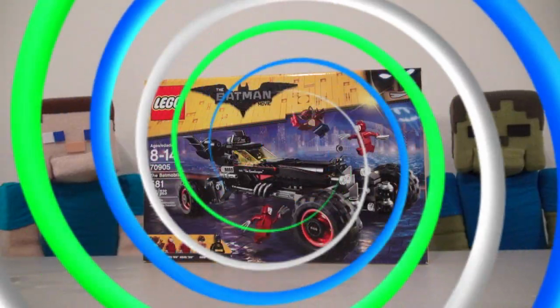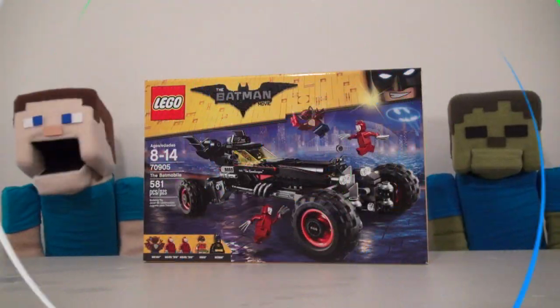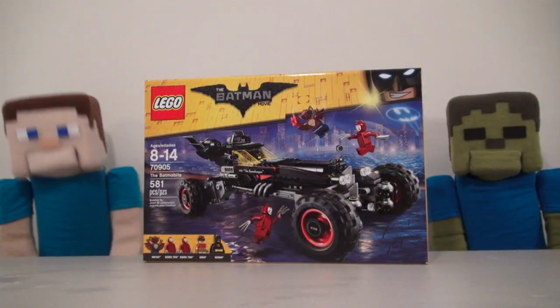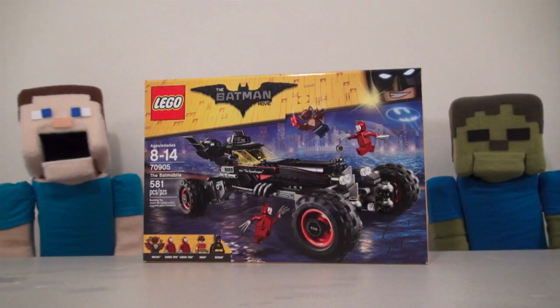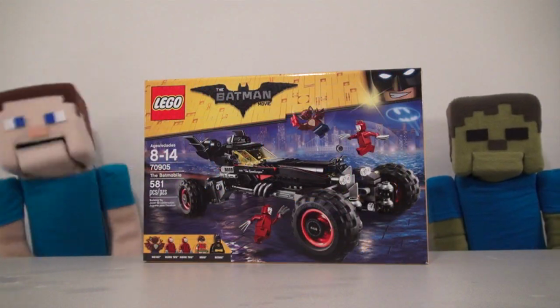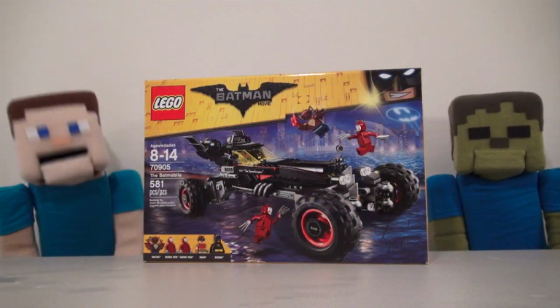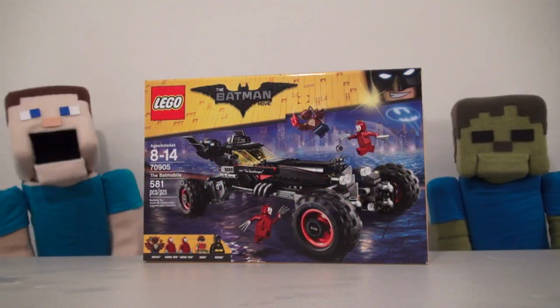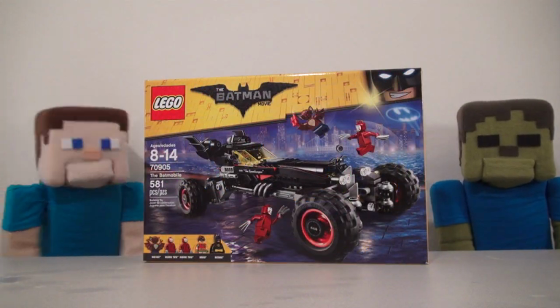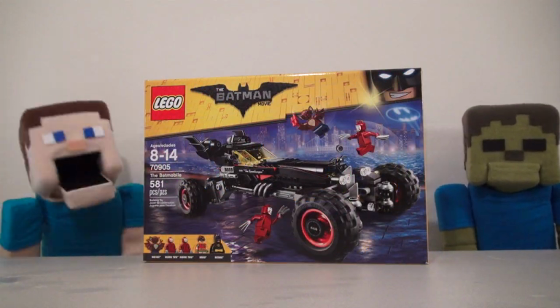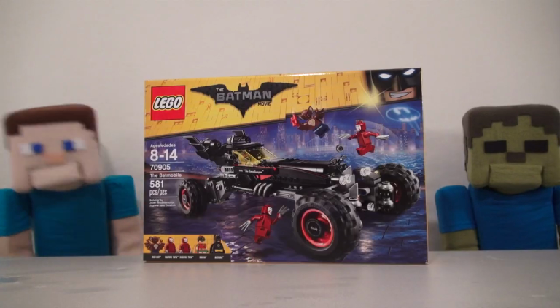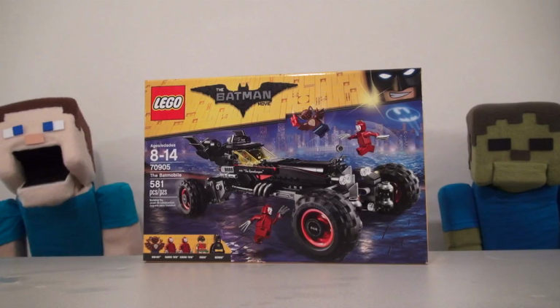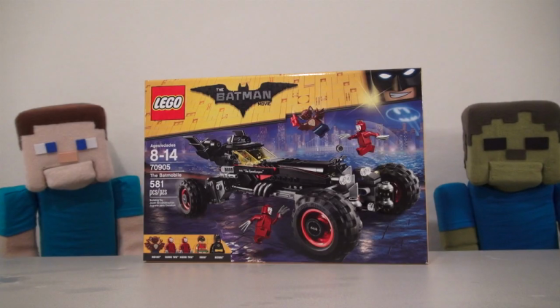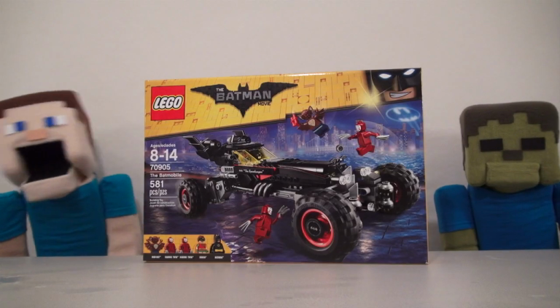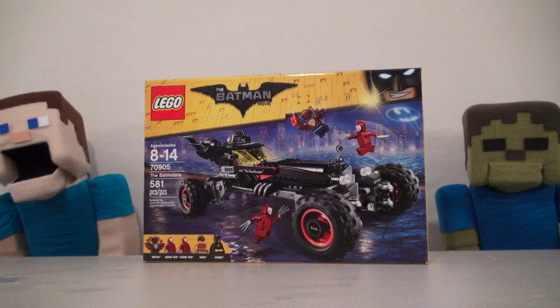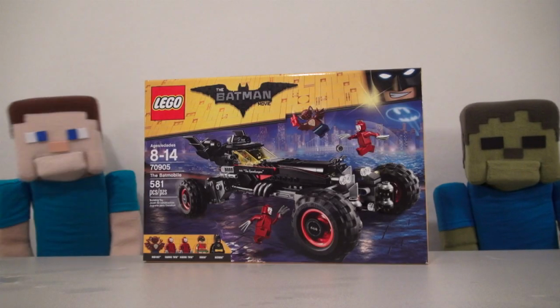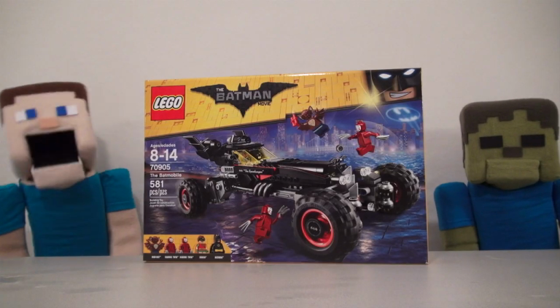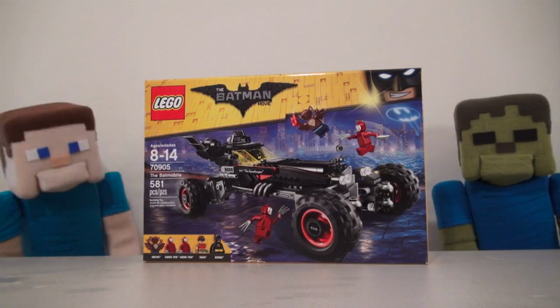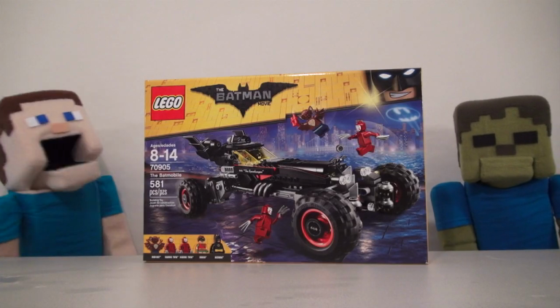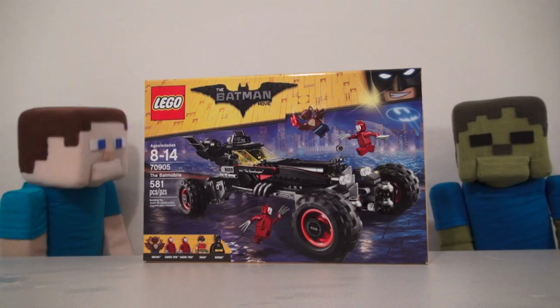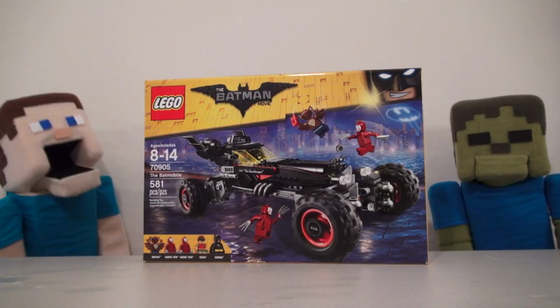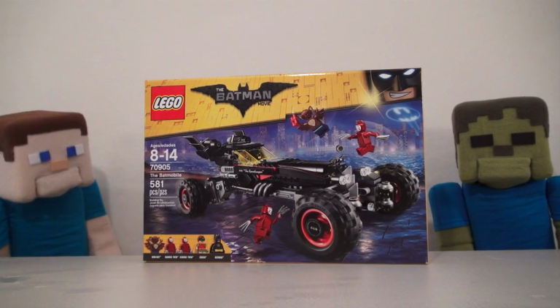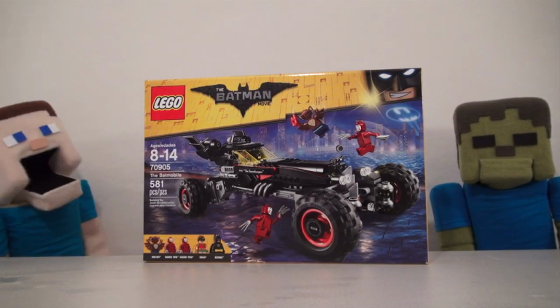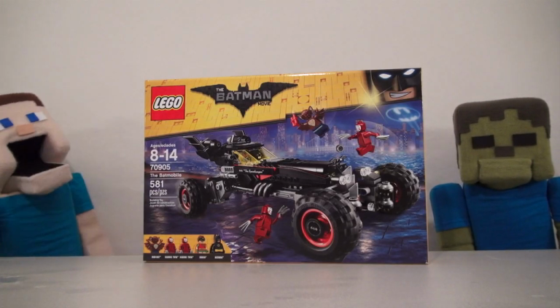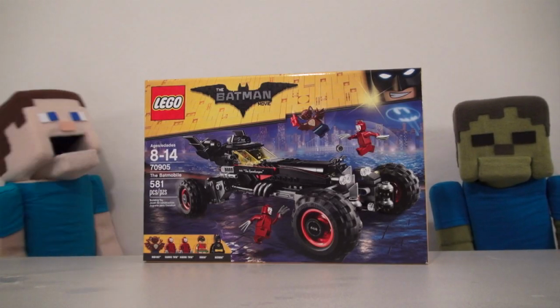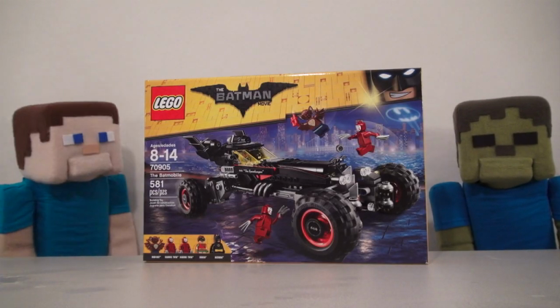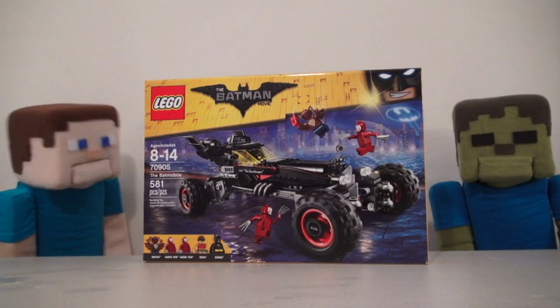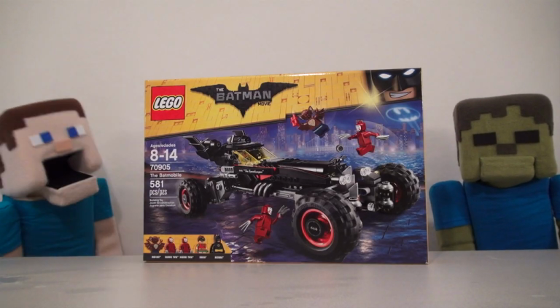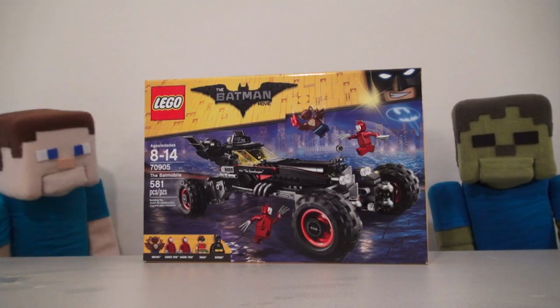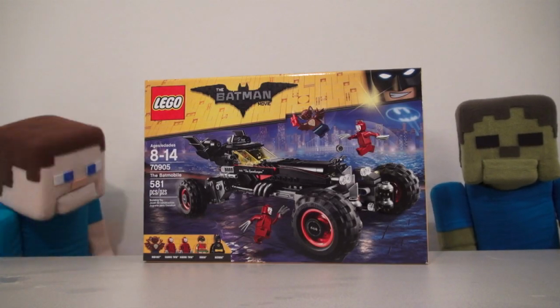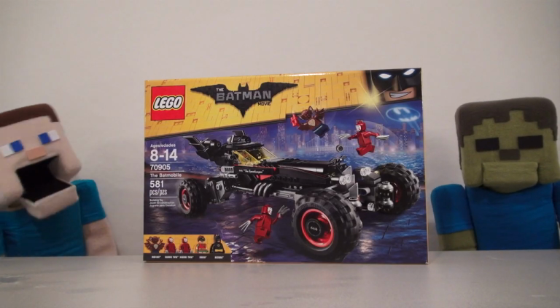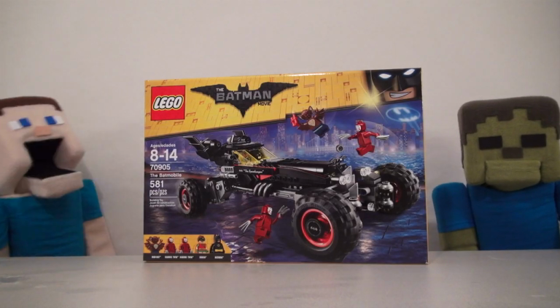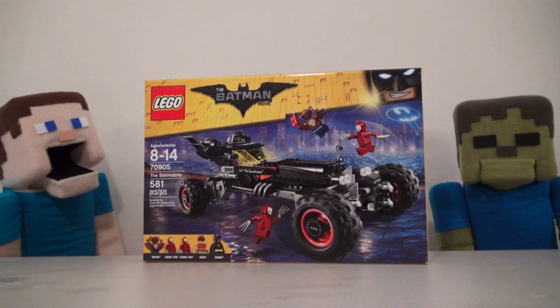Hey kids! Welcome to another Pumper Steve Show! And today, we're checking out the Lego Batman toy, the Batmobile!